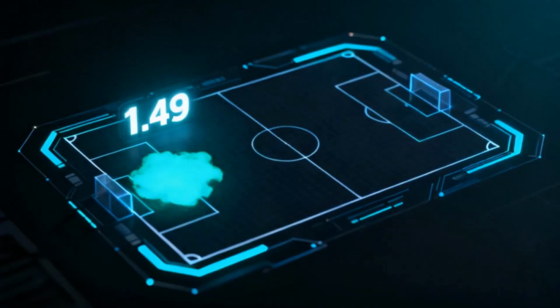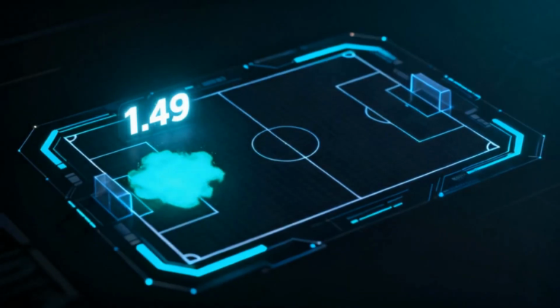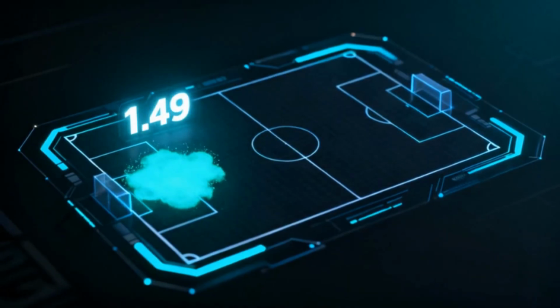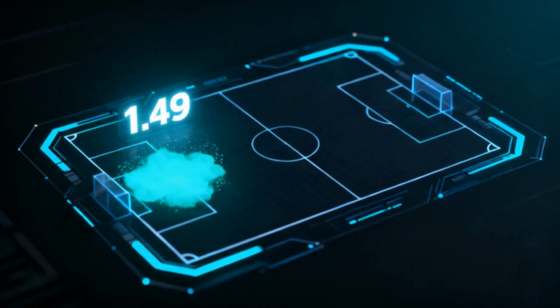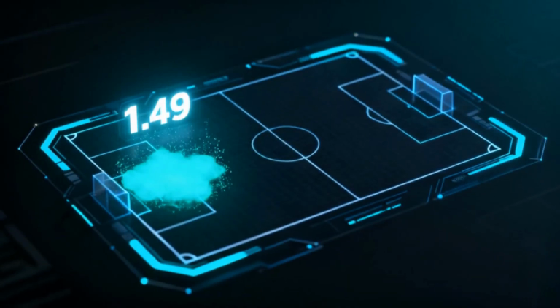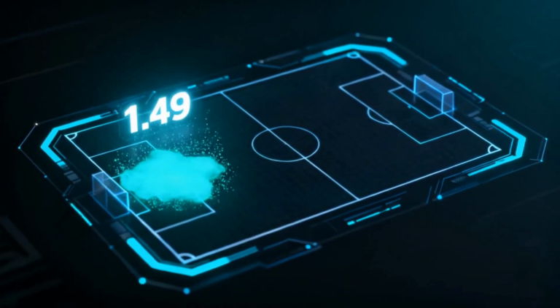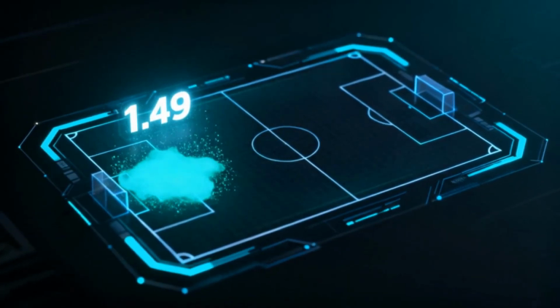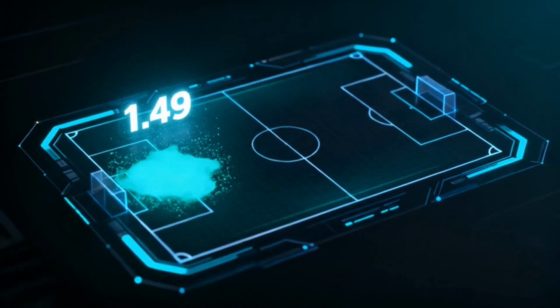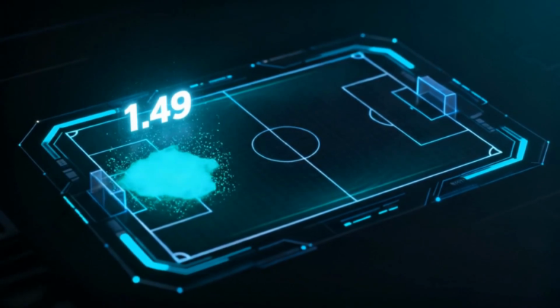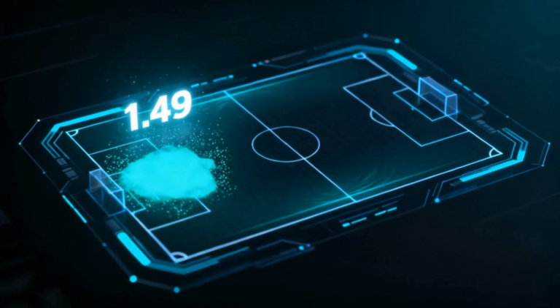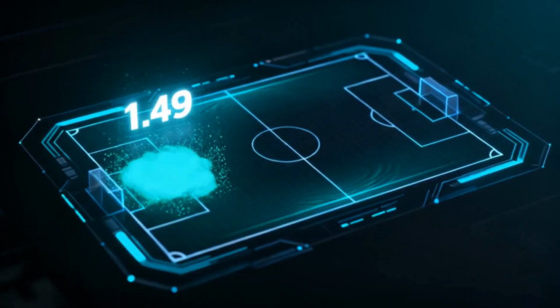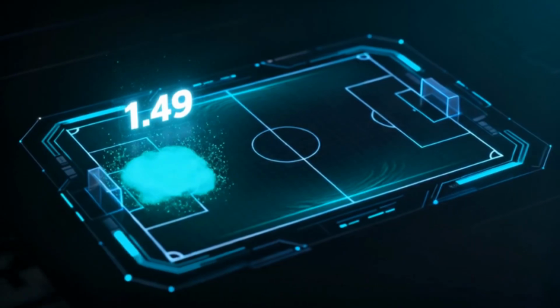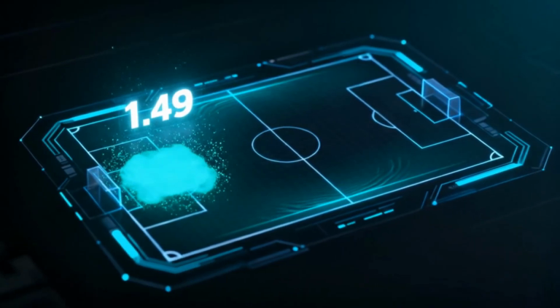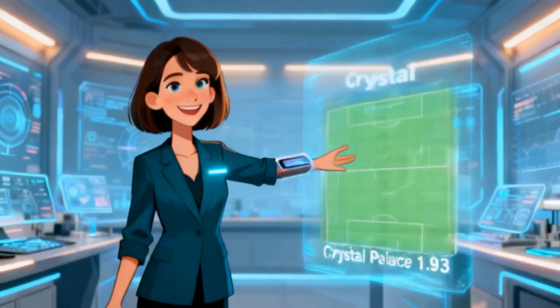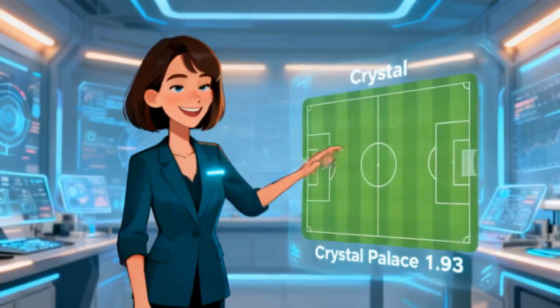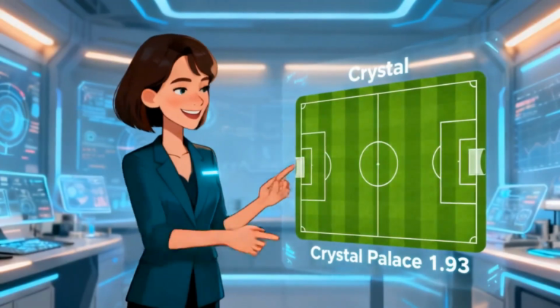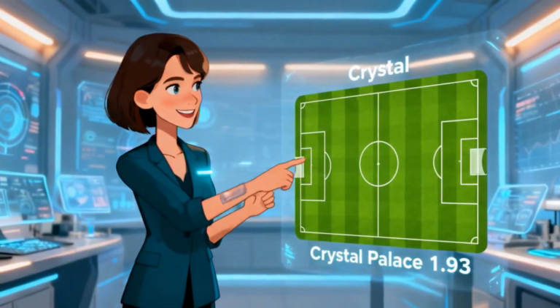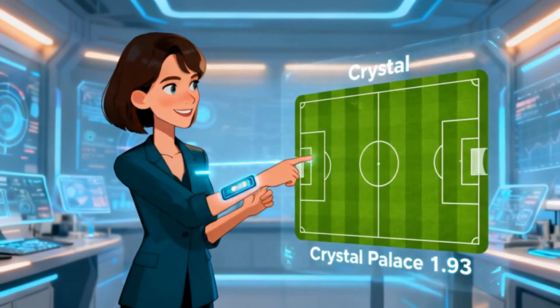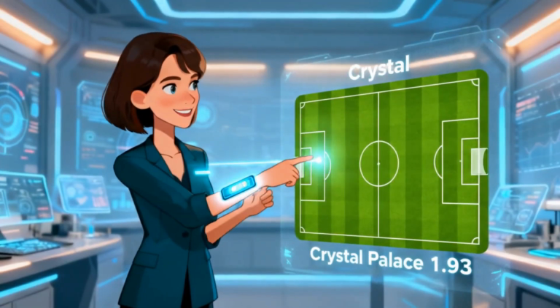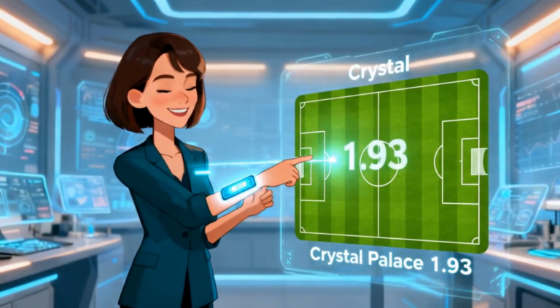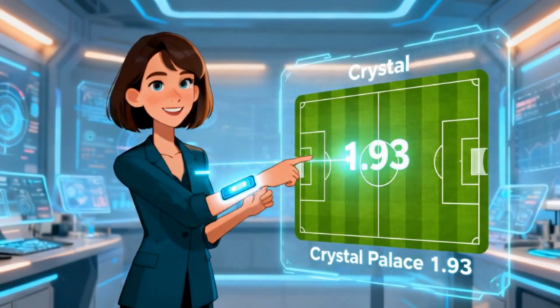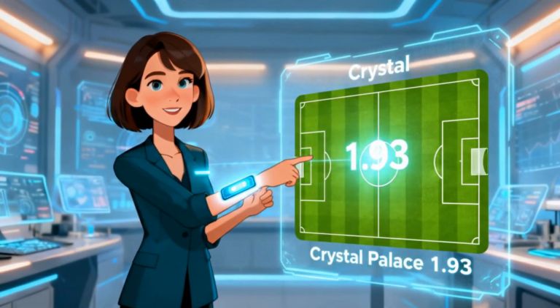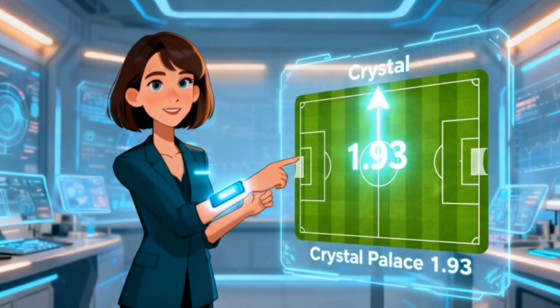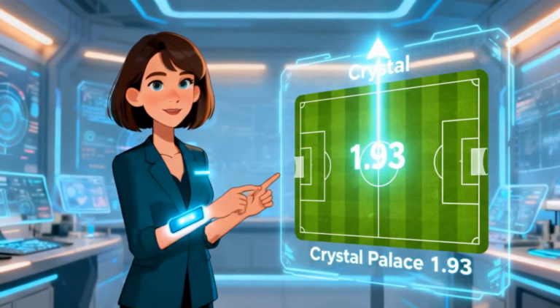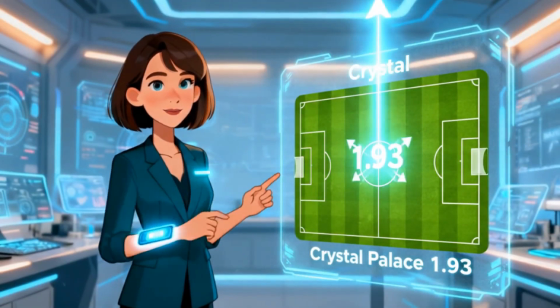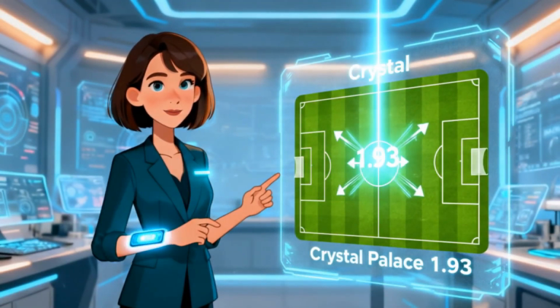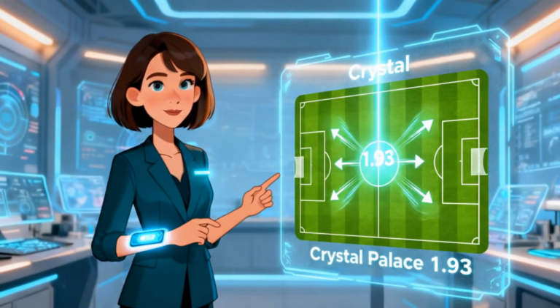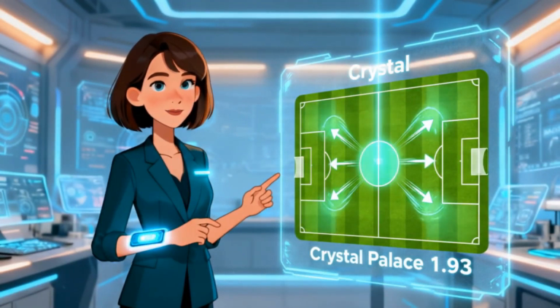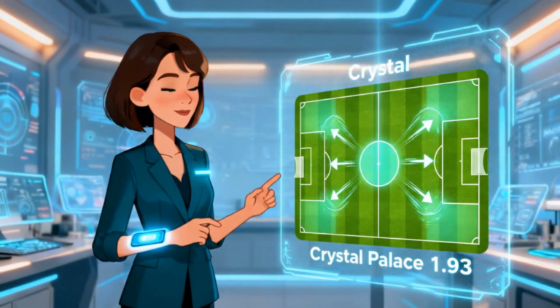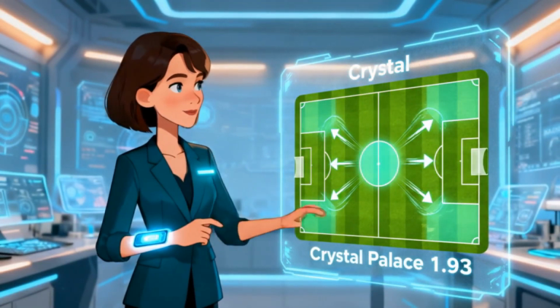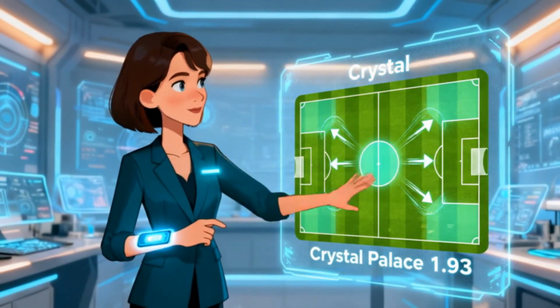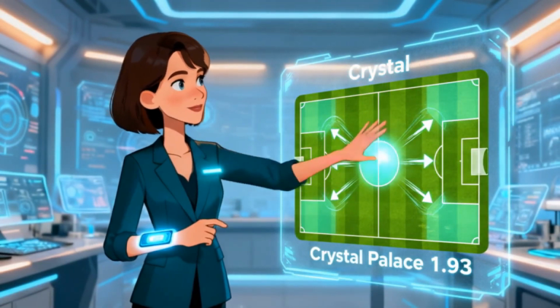Expected goals: Fulham 1.49, Crystal Palace 1.93. Palace carries the attacking edge.